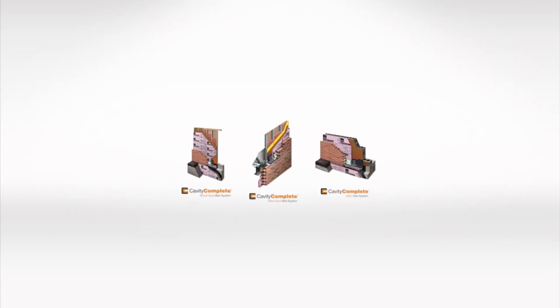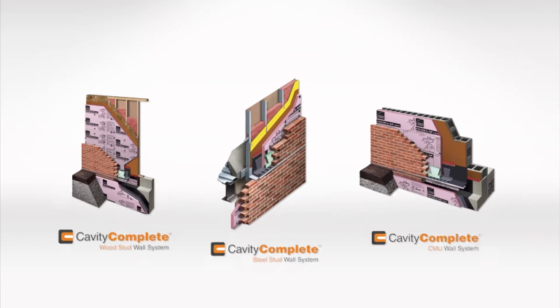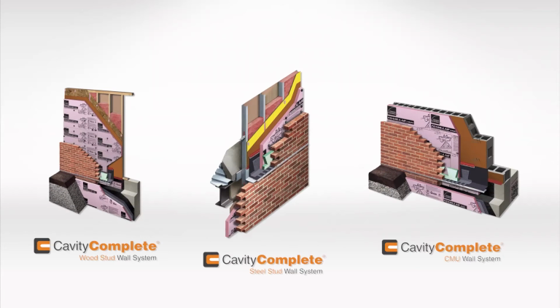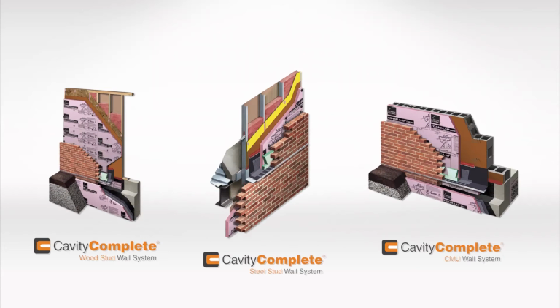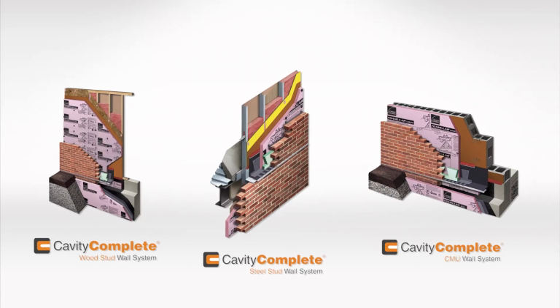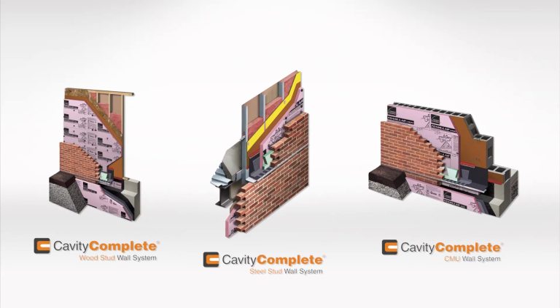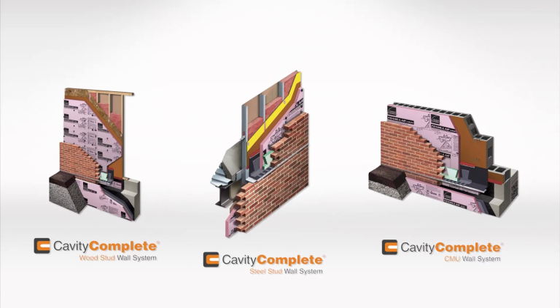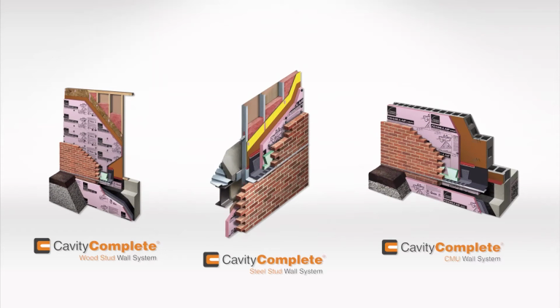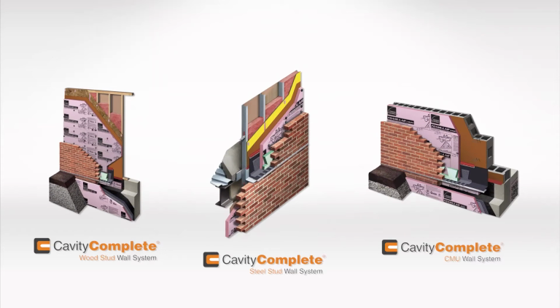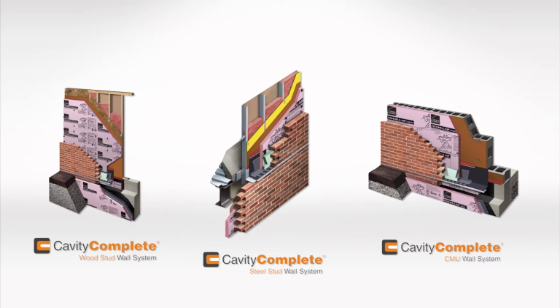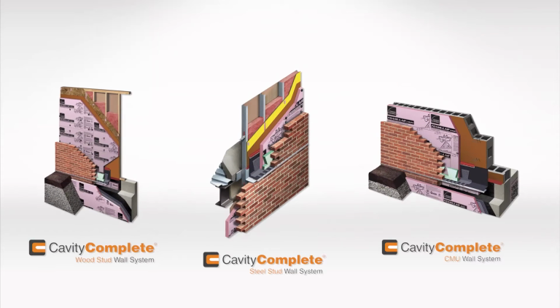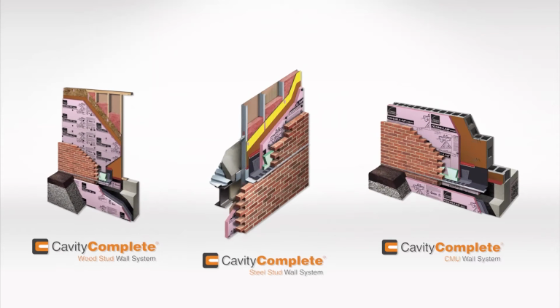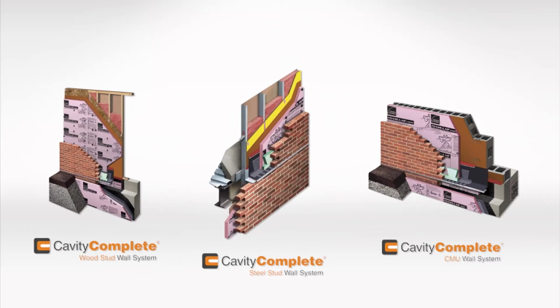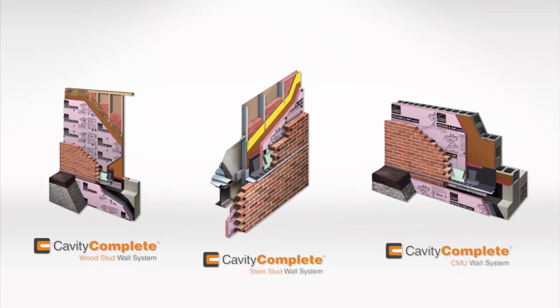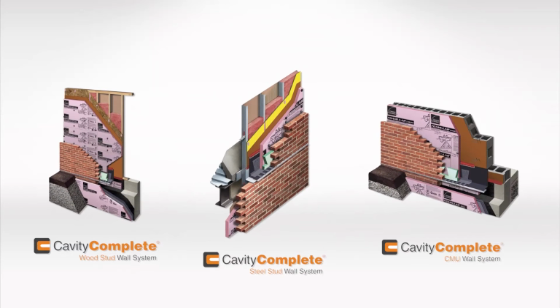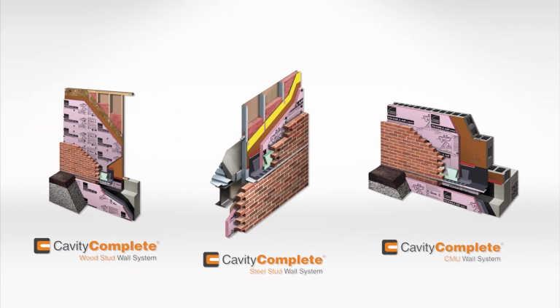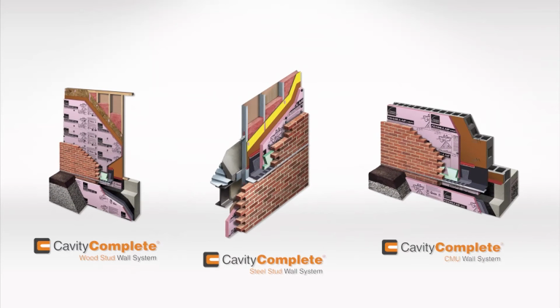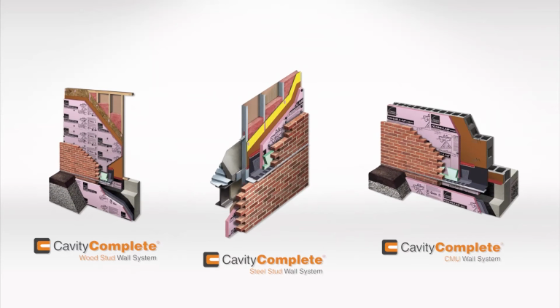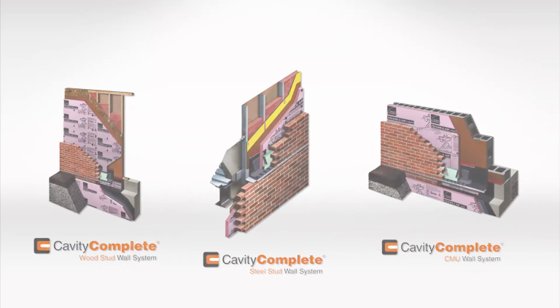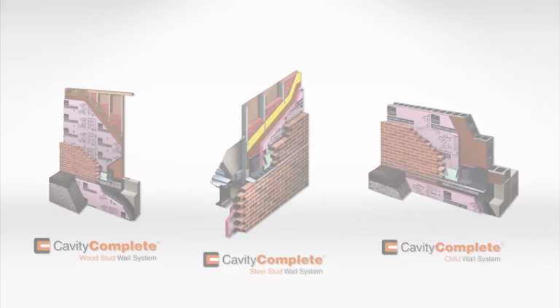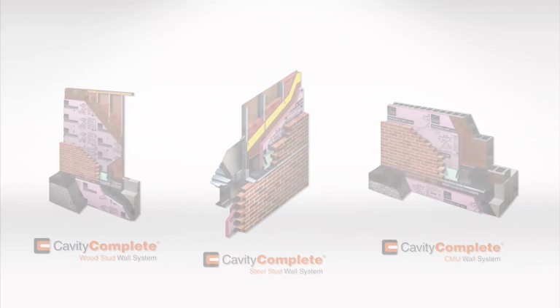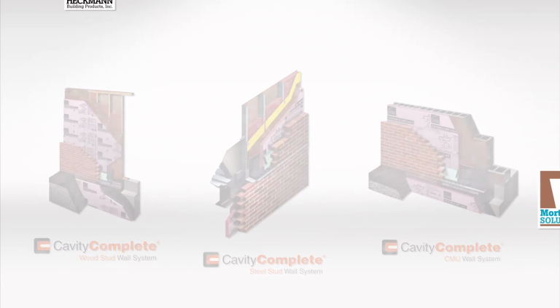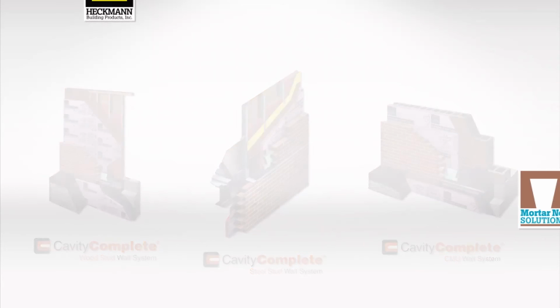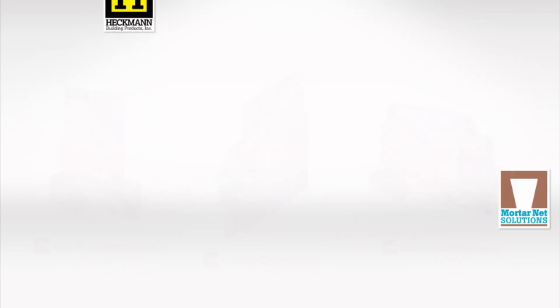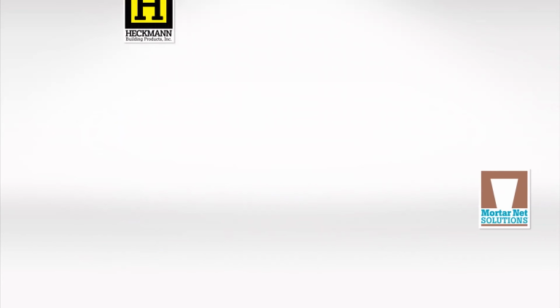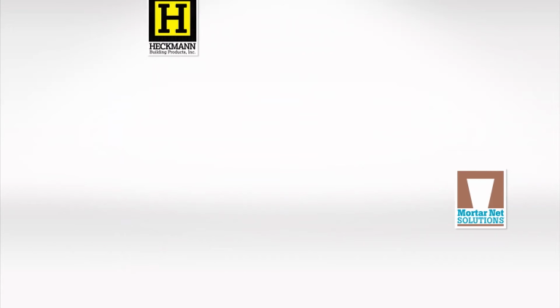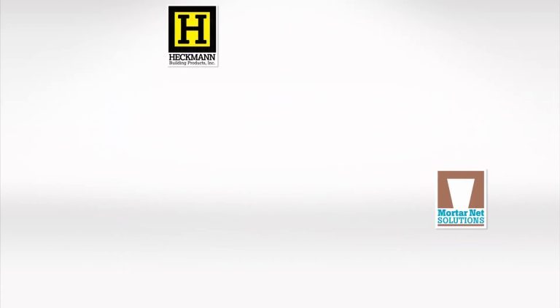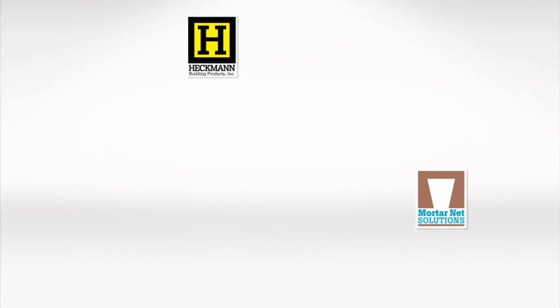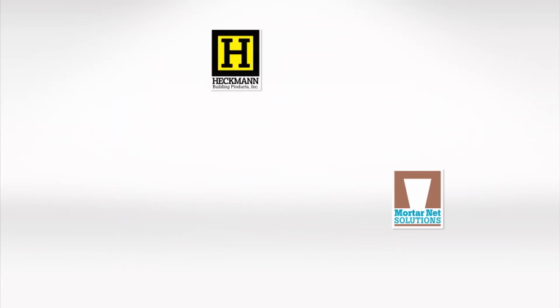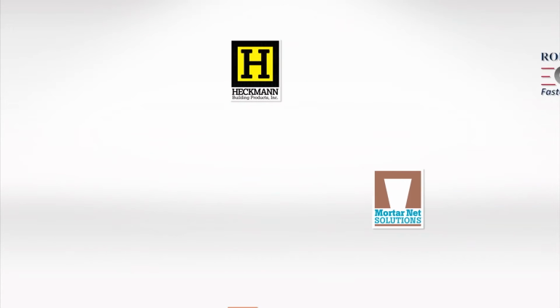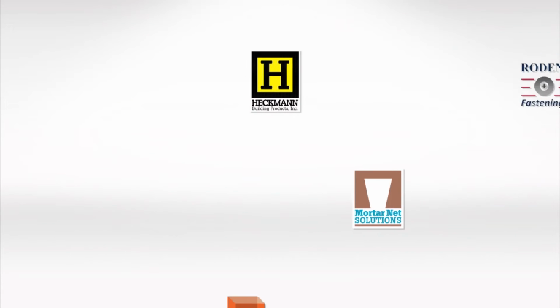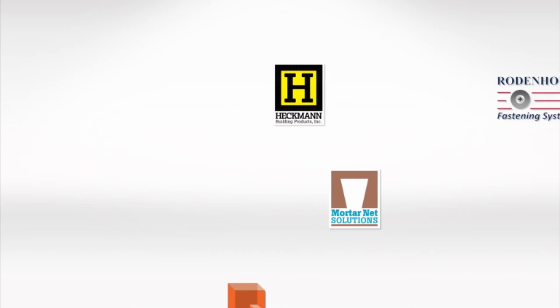Five industry leading companies, three leading wall systems — with Cavity Complete, it's all in the wall.